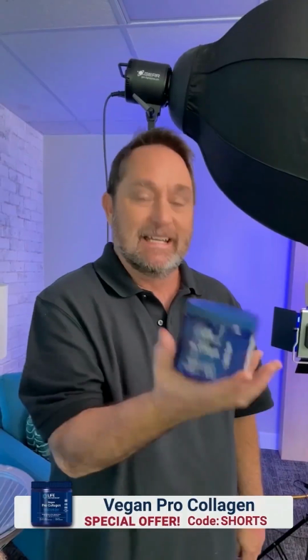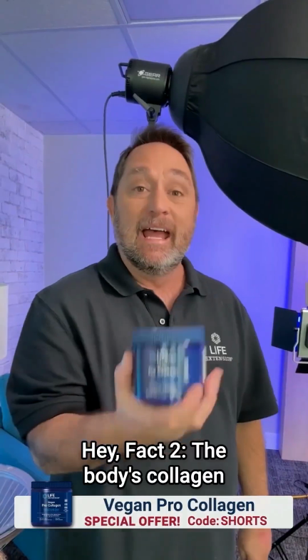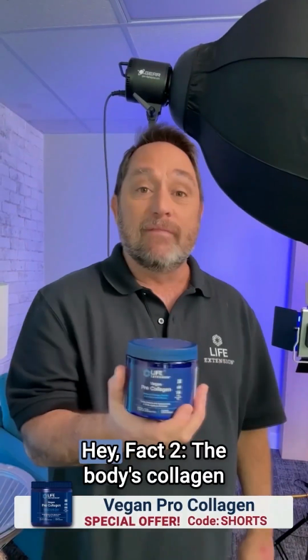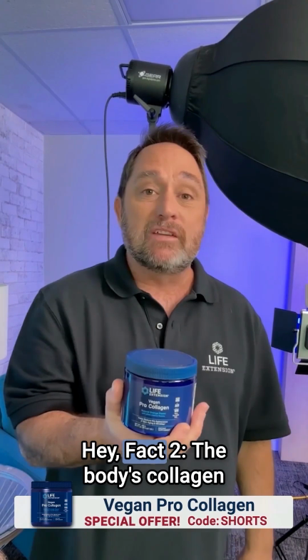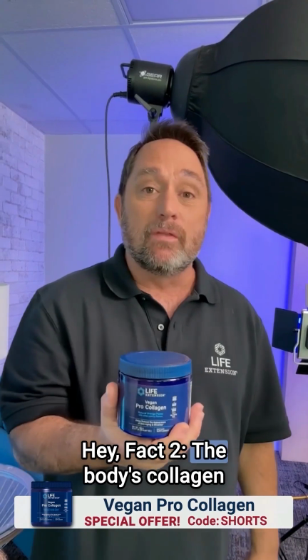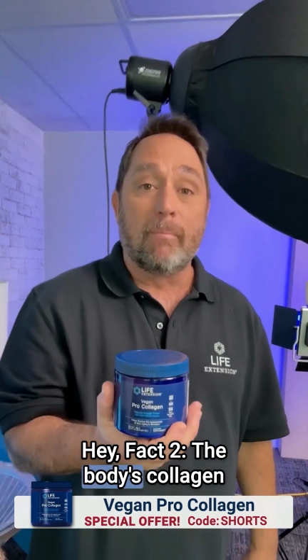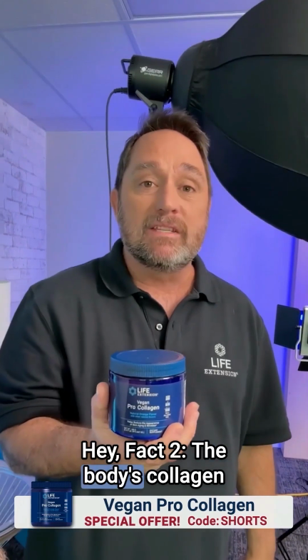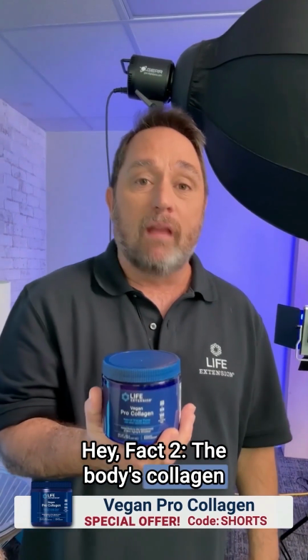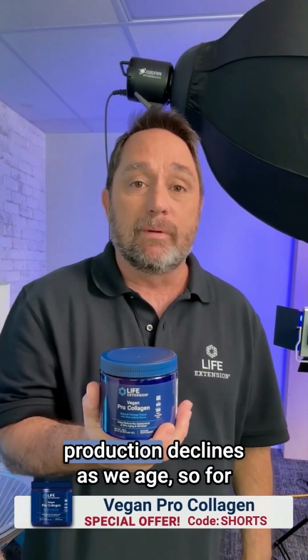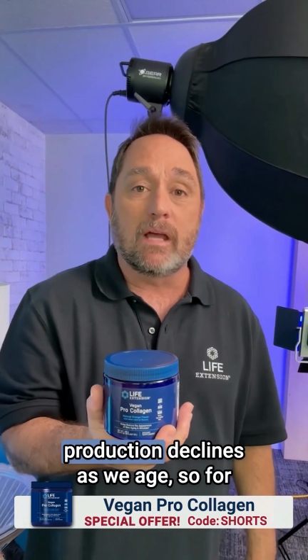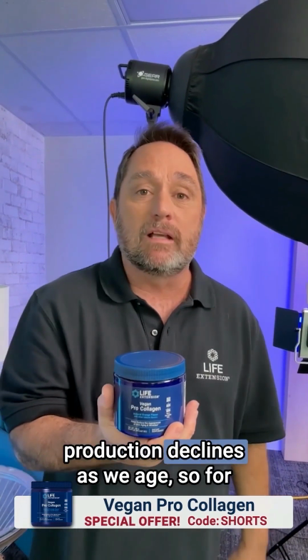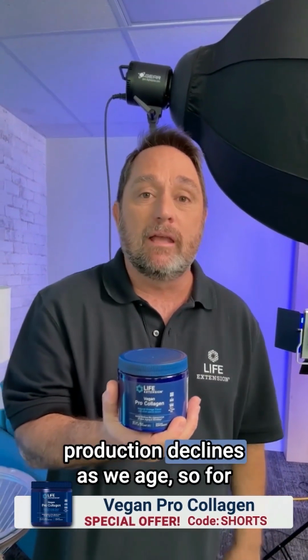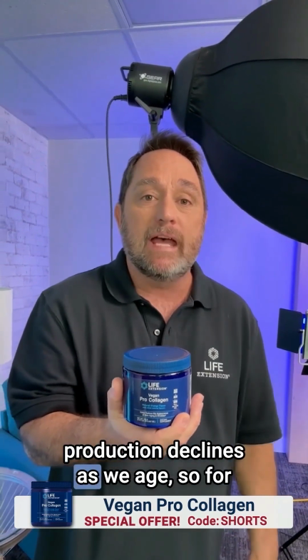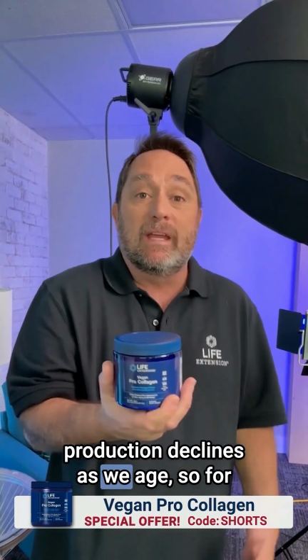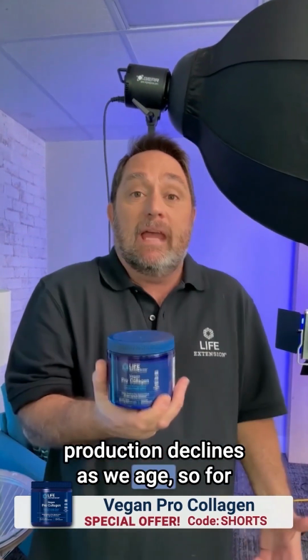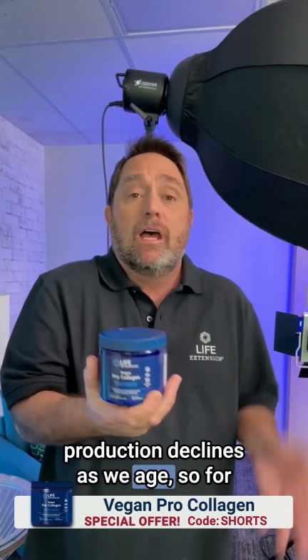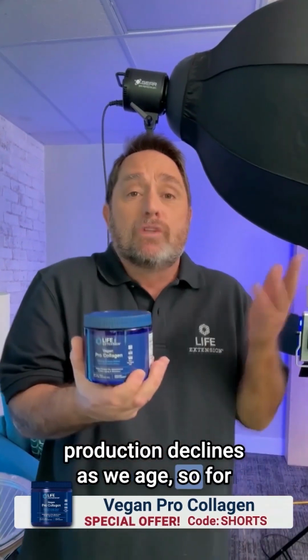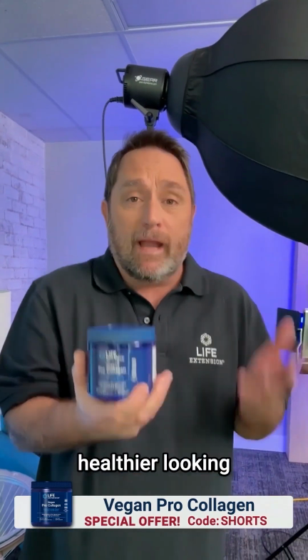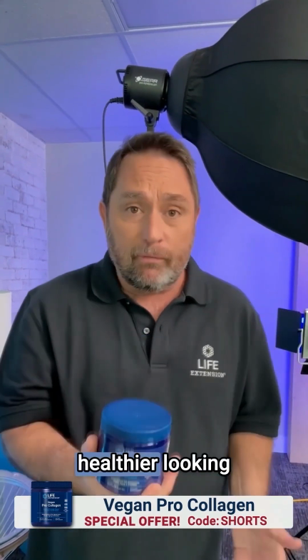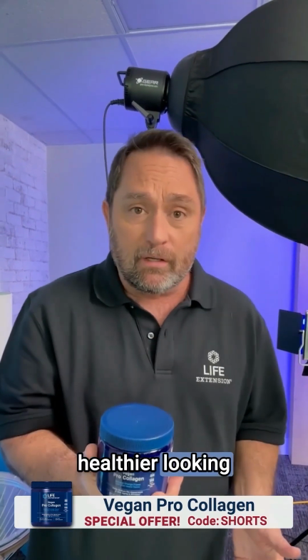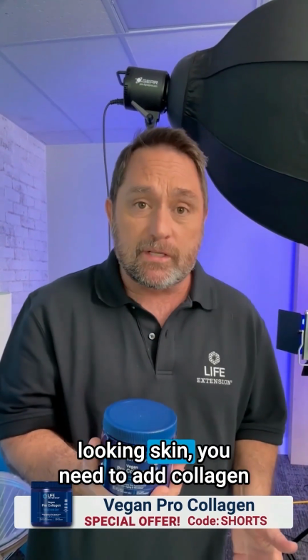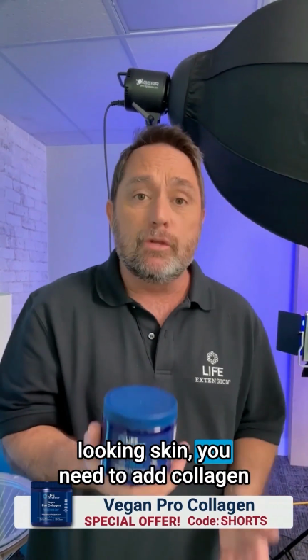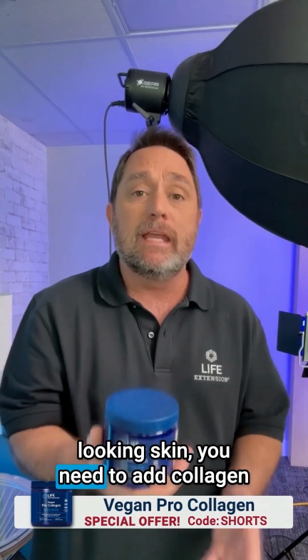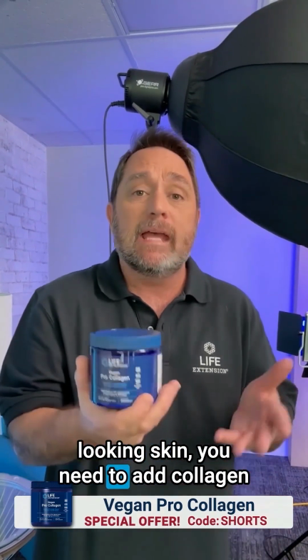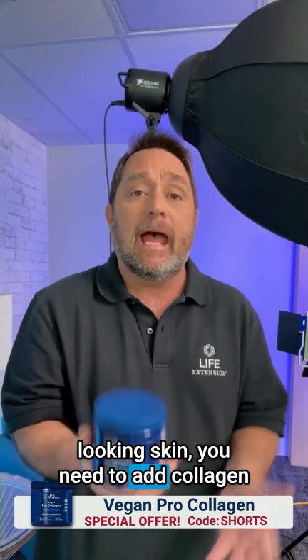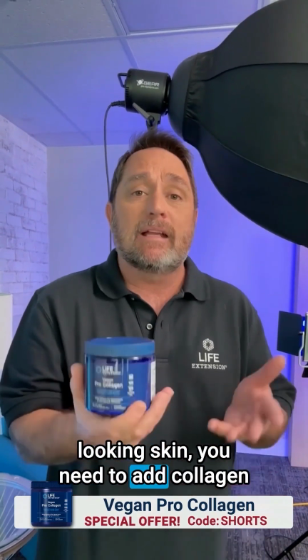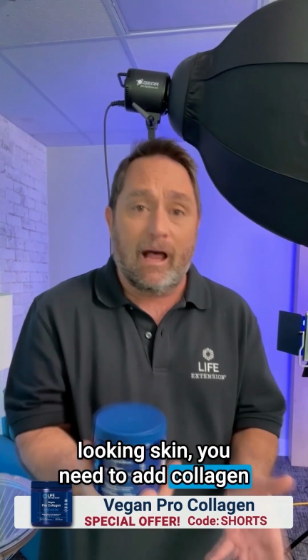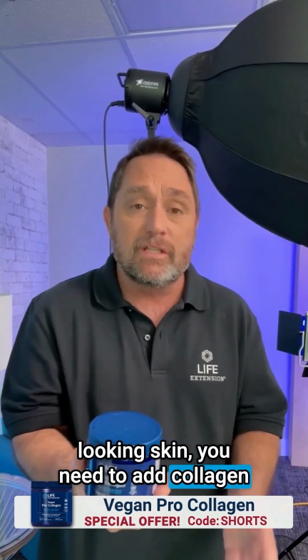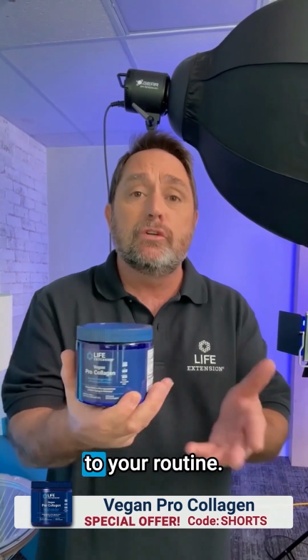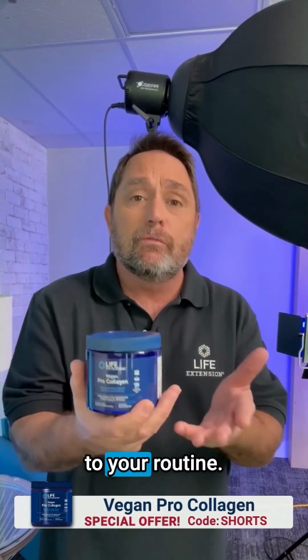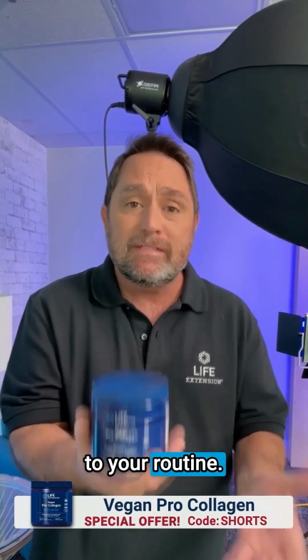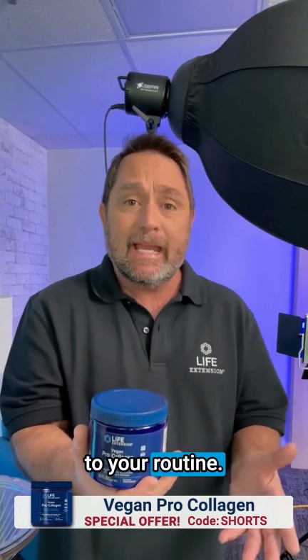Fact two: the body's collagen production declines as we age, so for healthier looking skin, you need to add collagen to your routine.